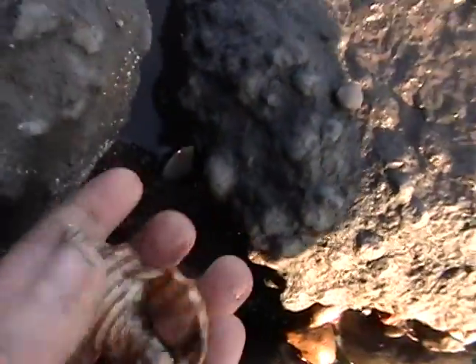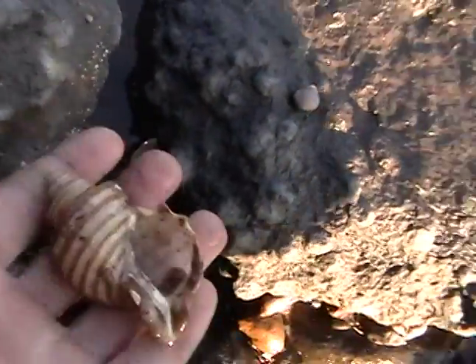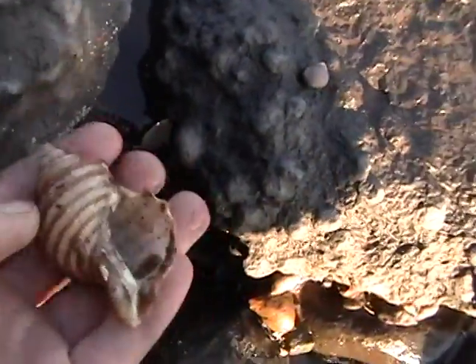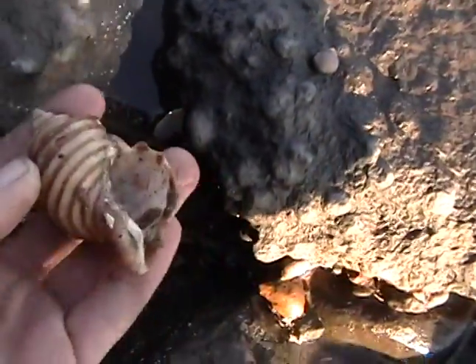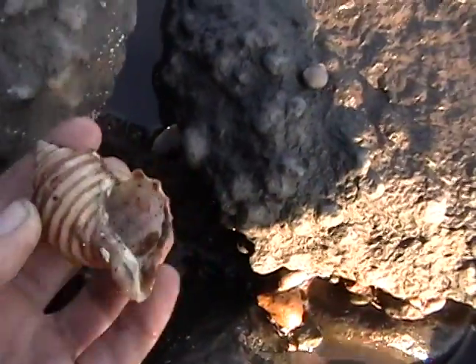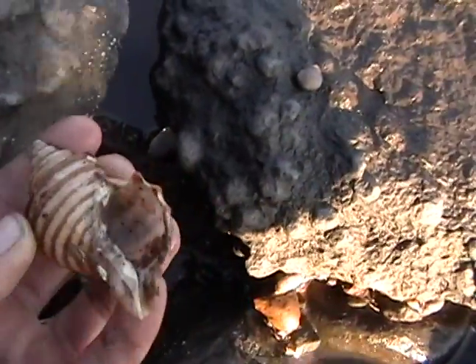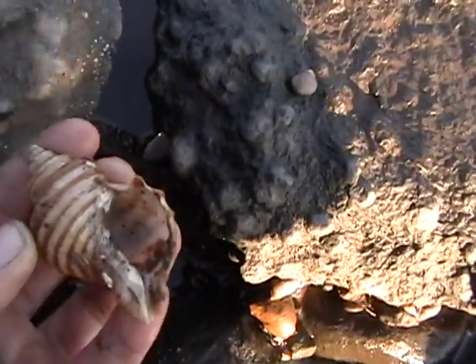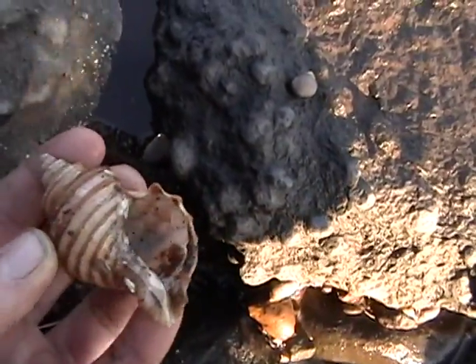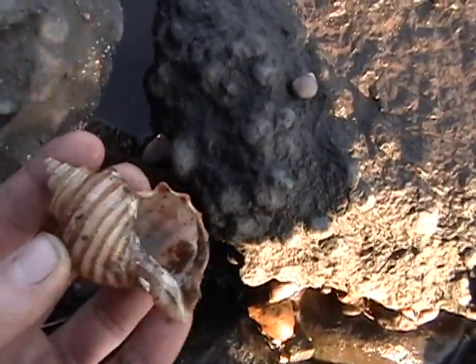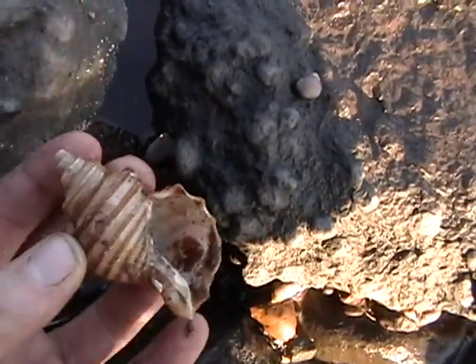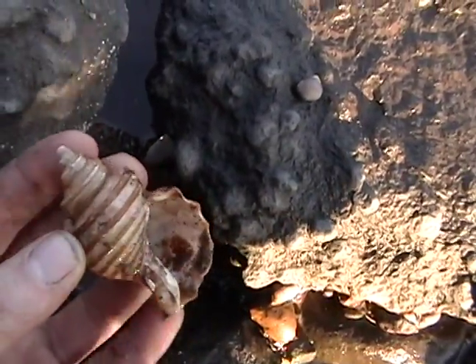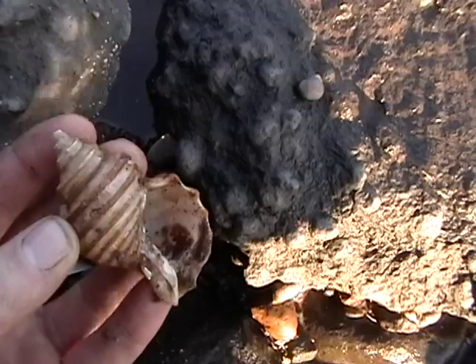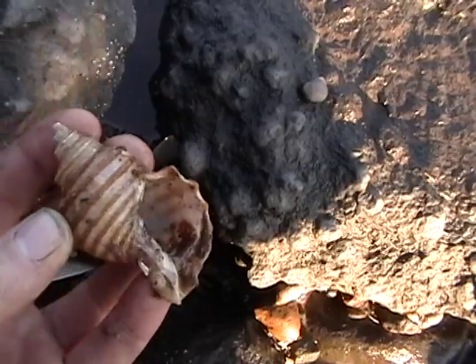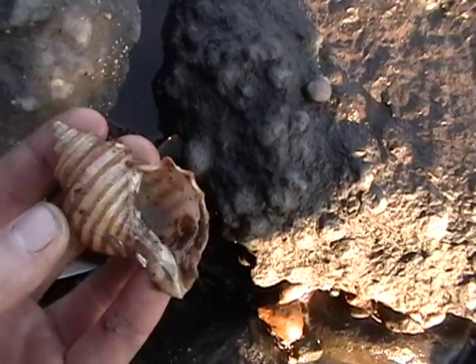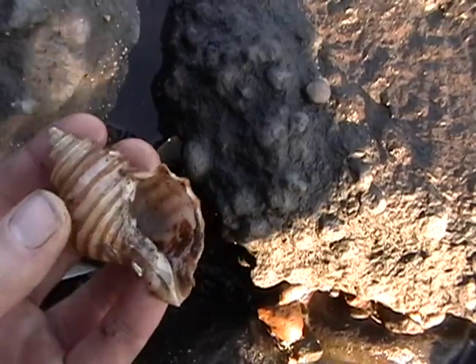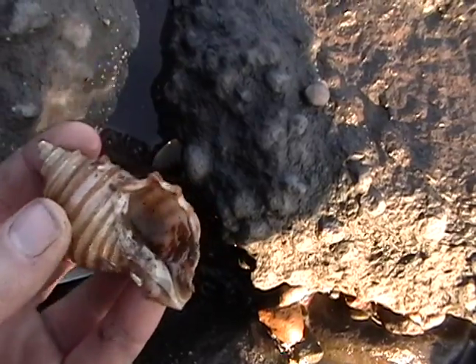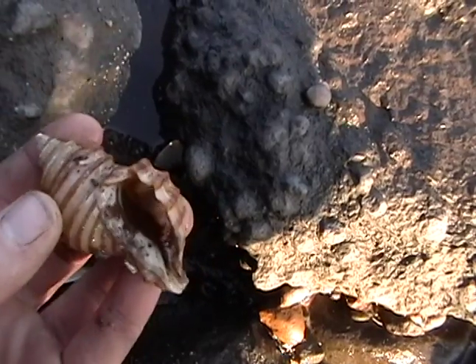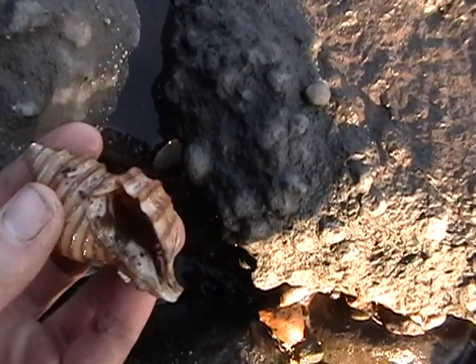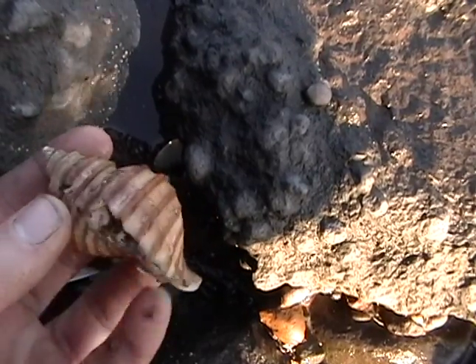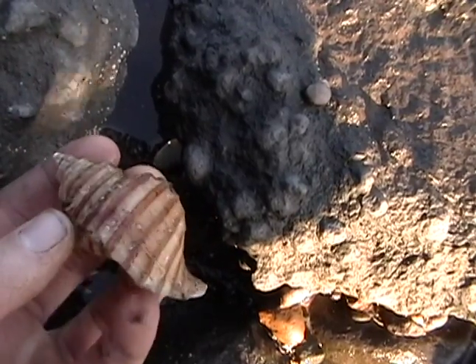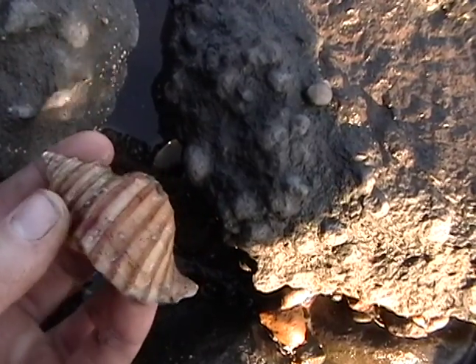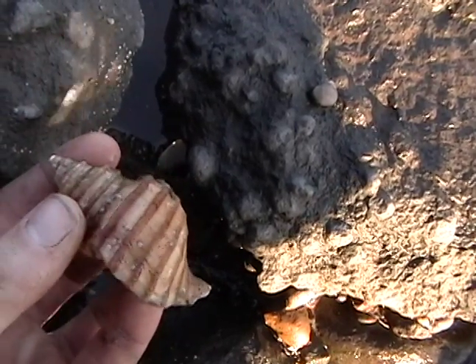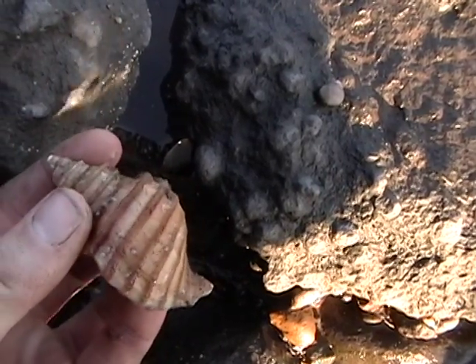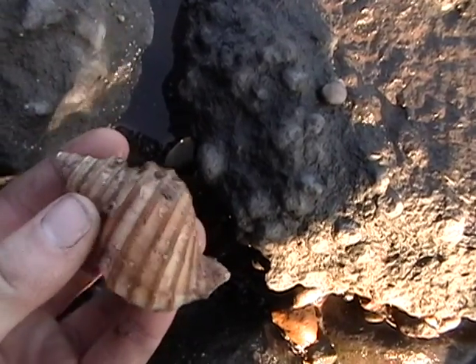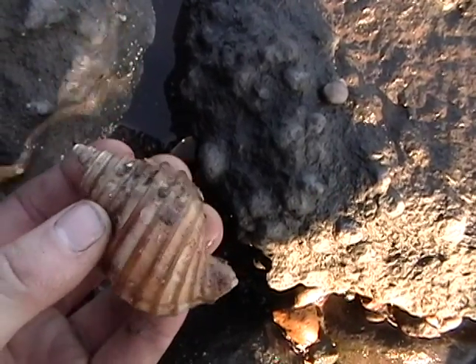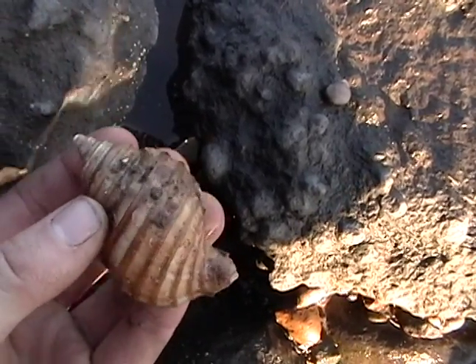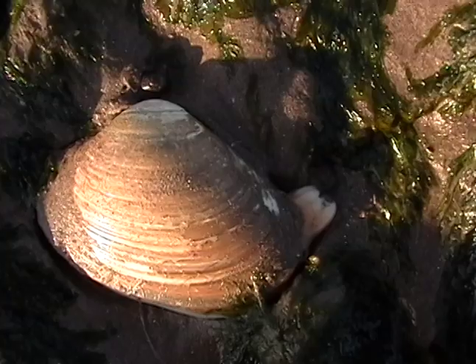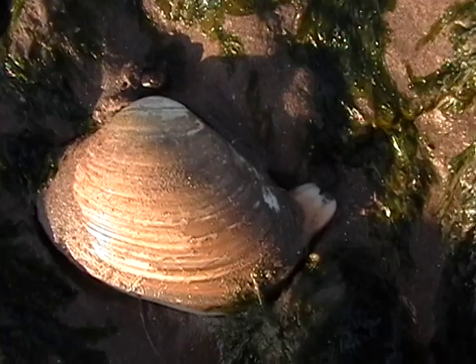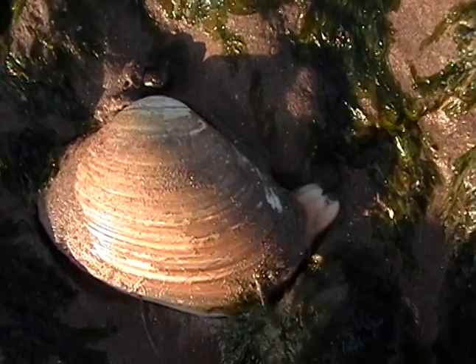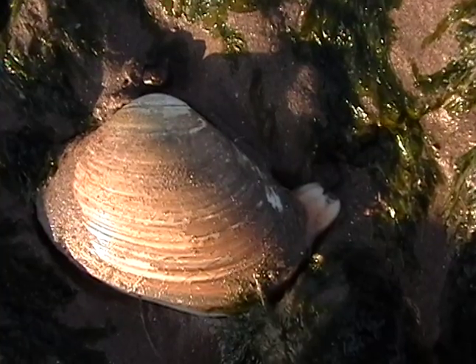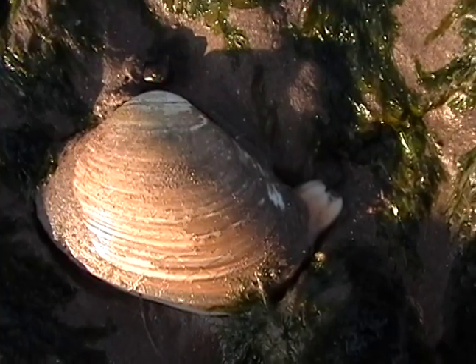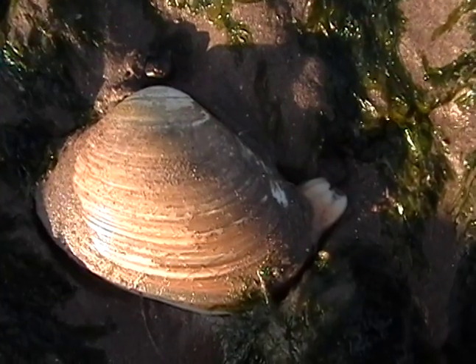There's an empty whelk shell. There's another clam.